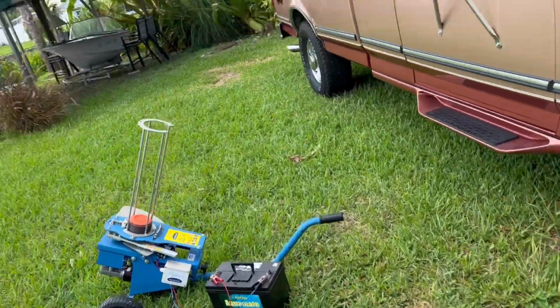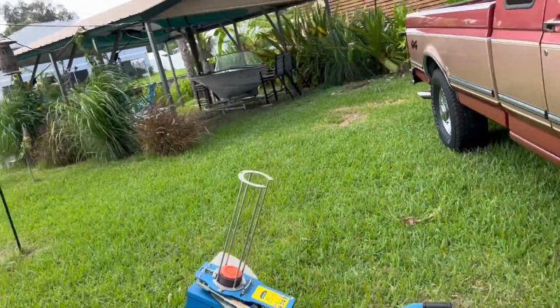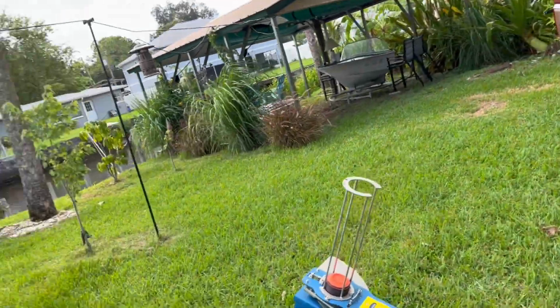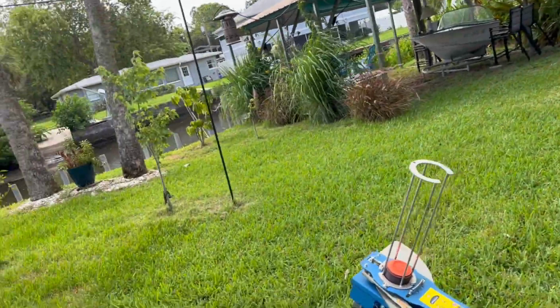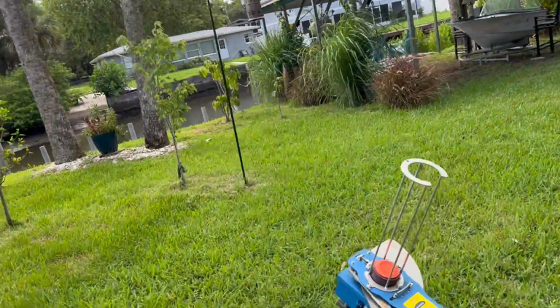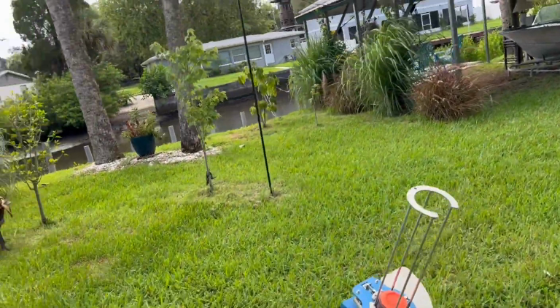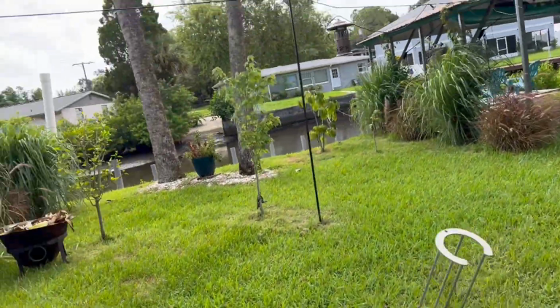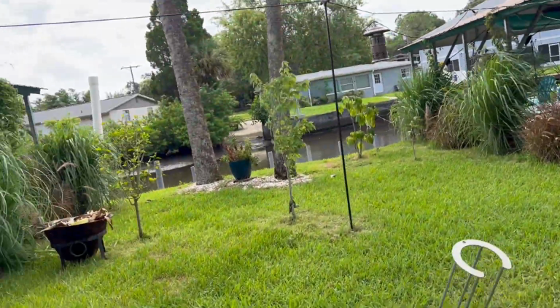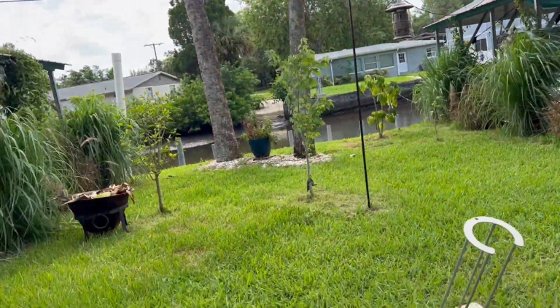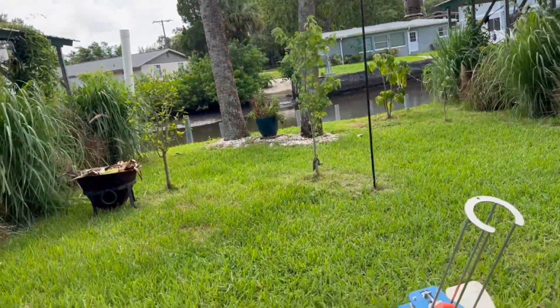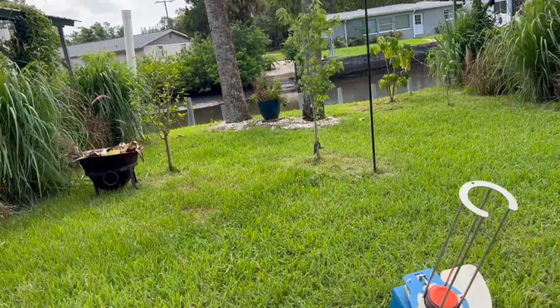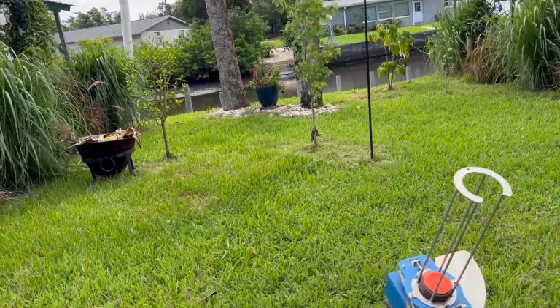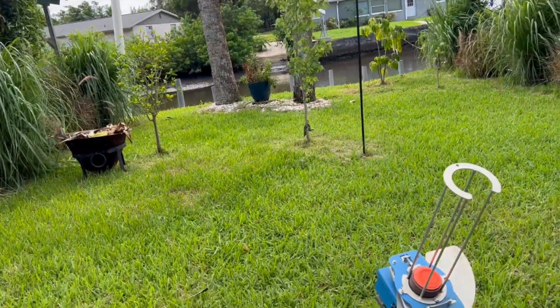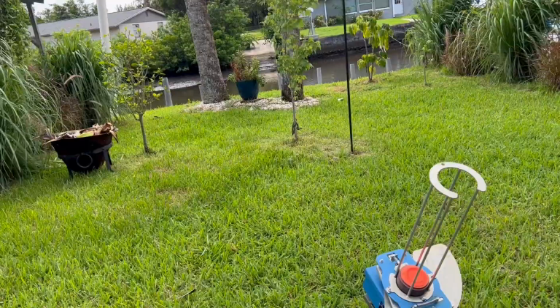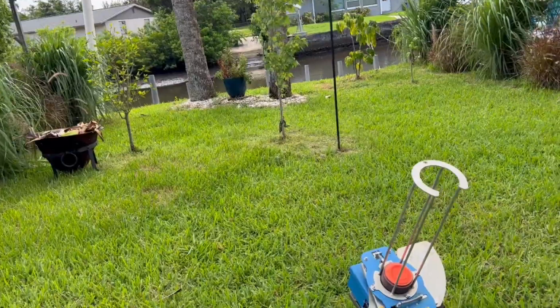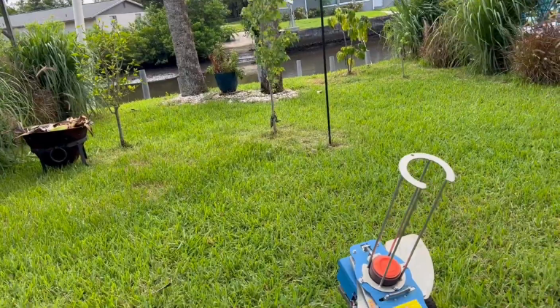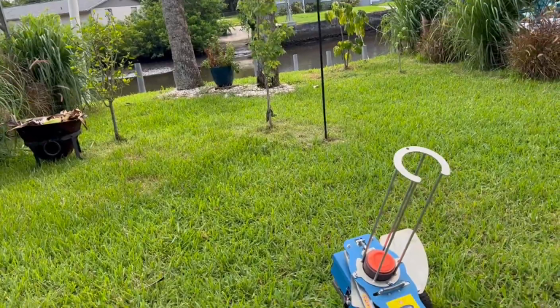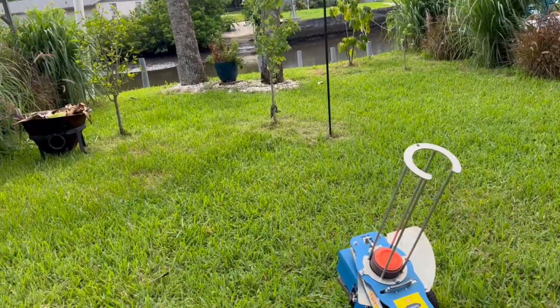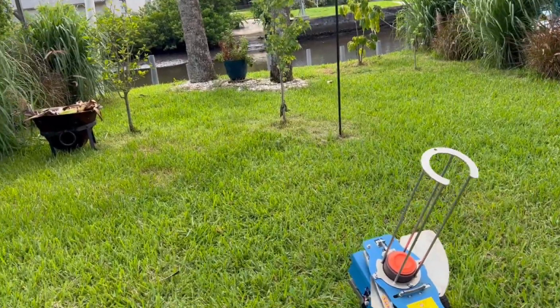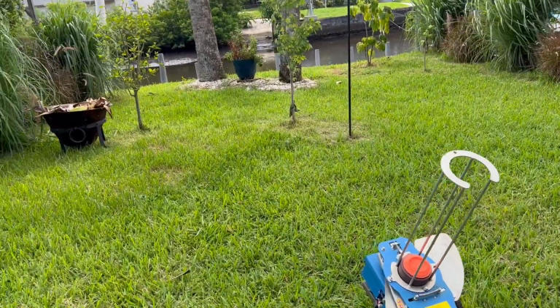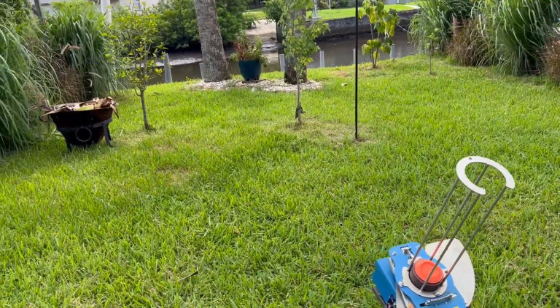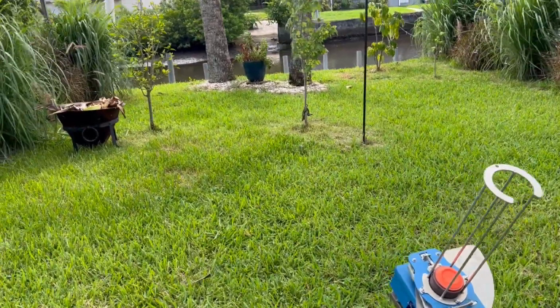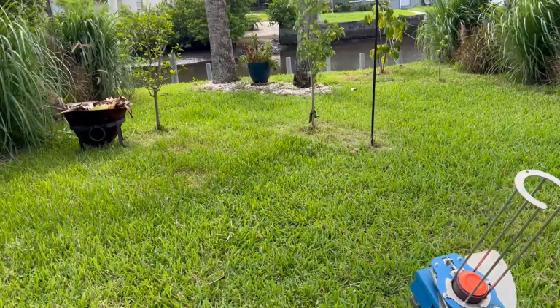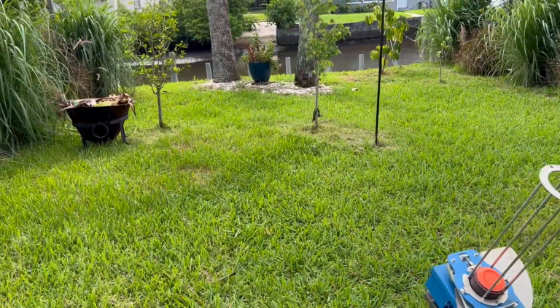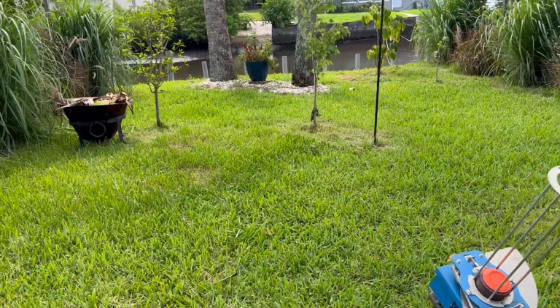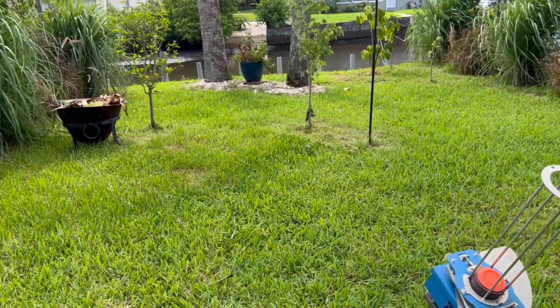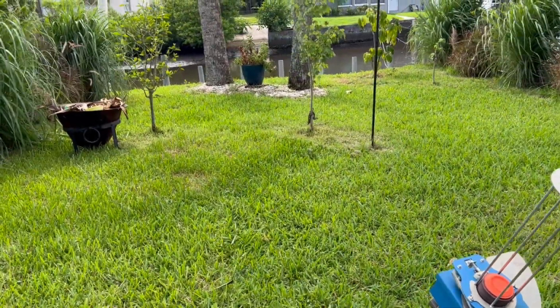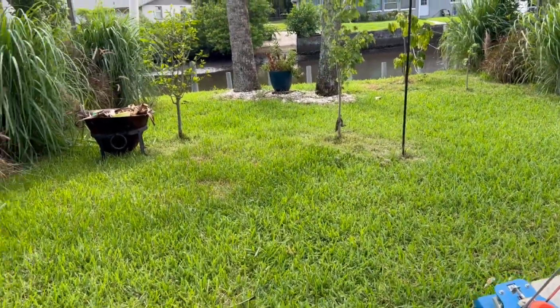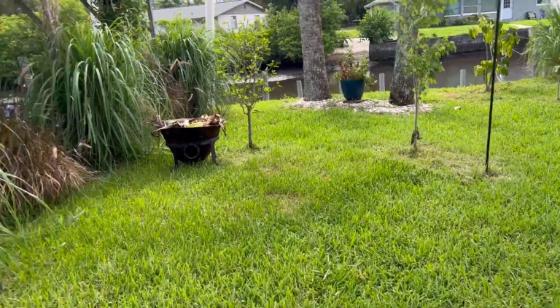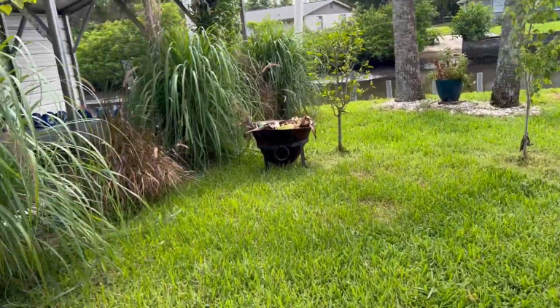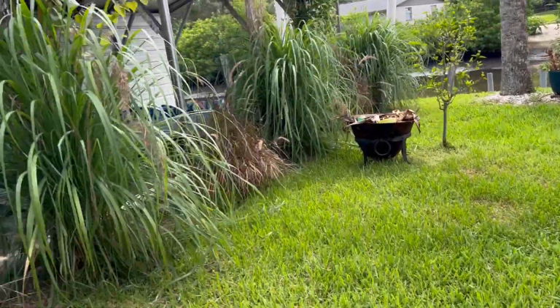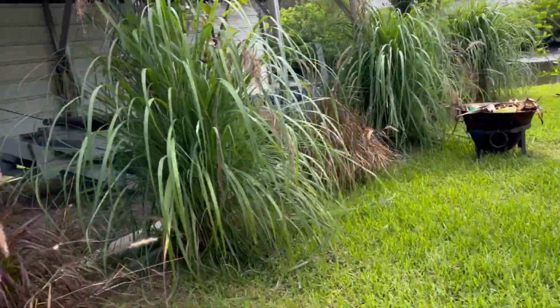I'm planning to launch one that way, between those houses. It was a little sketchy. Let's see what happens.